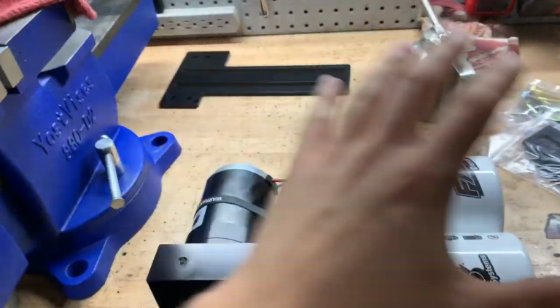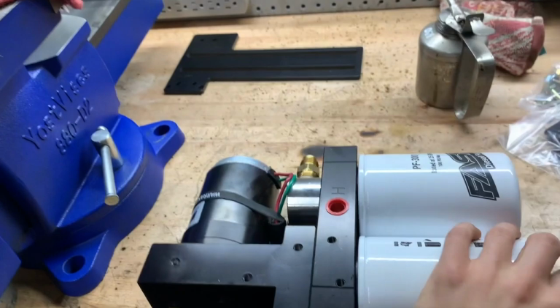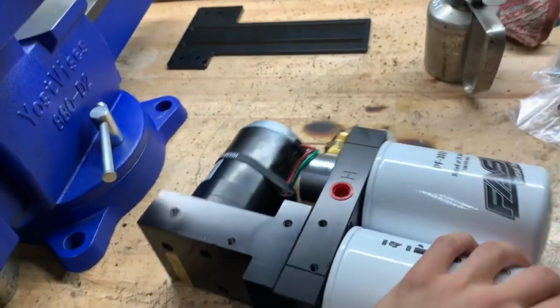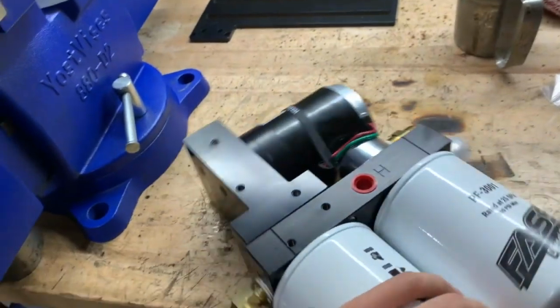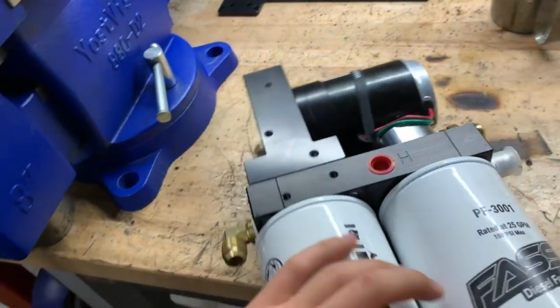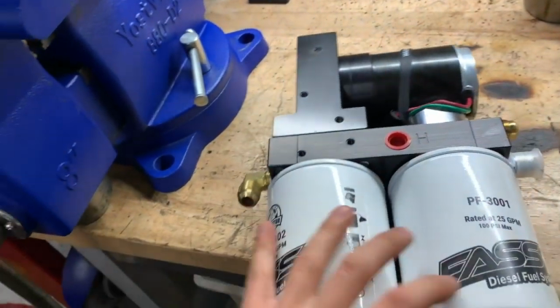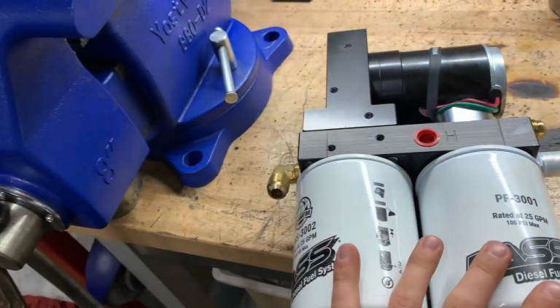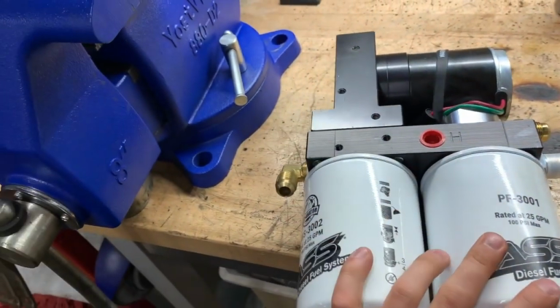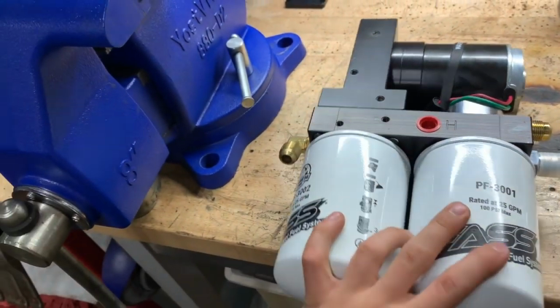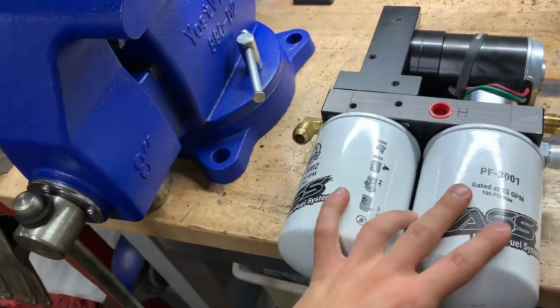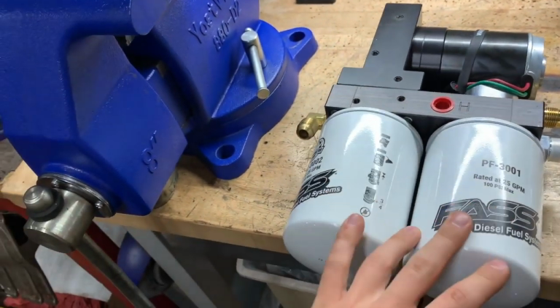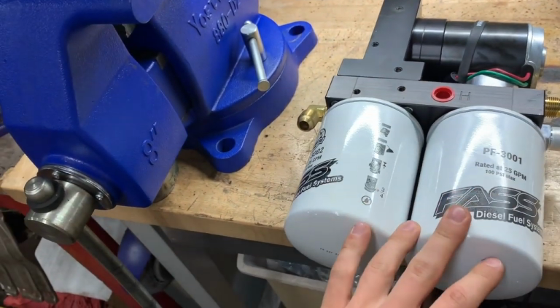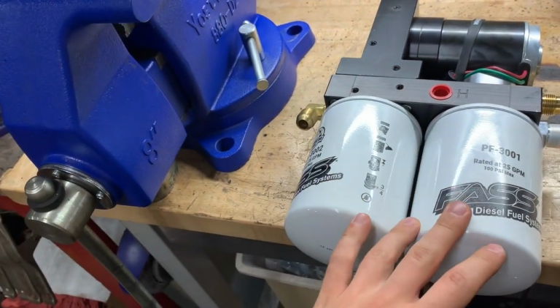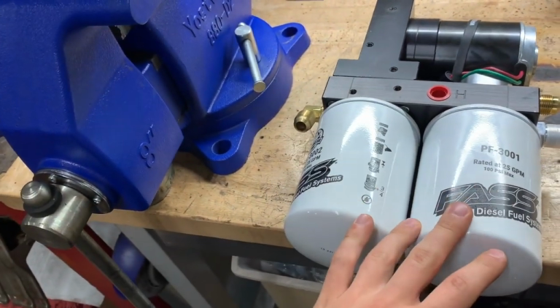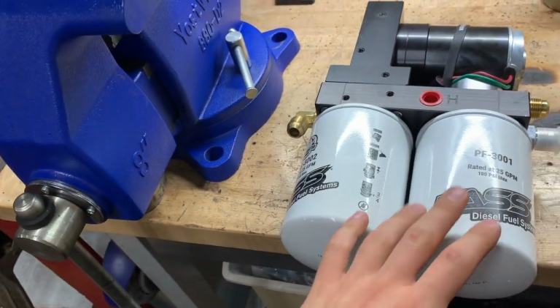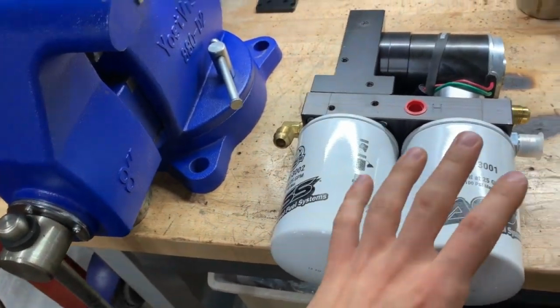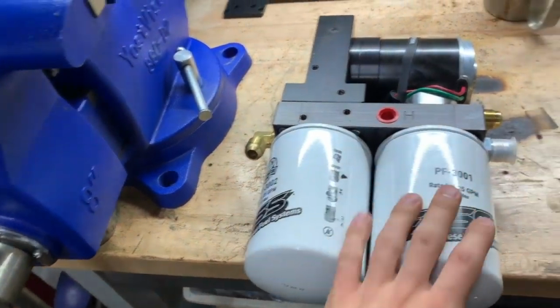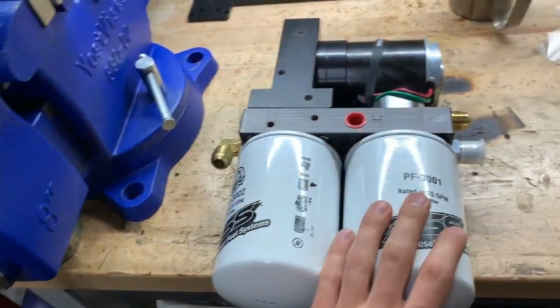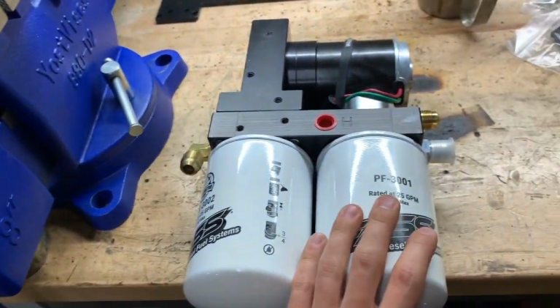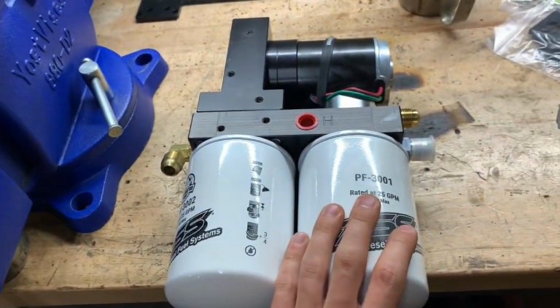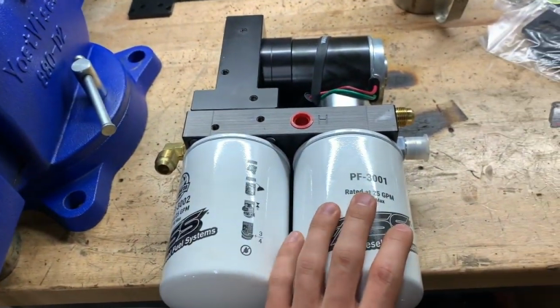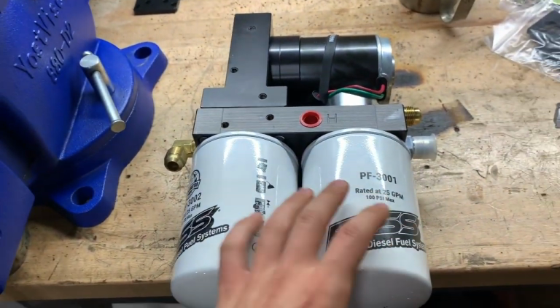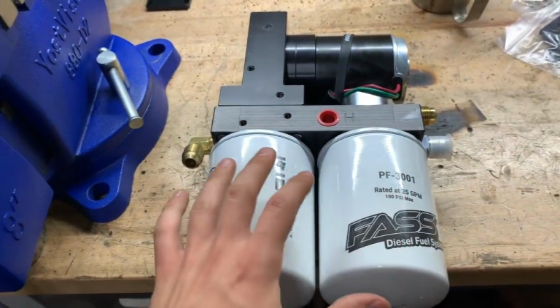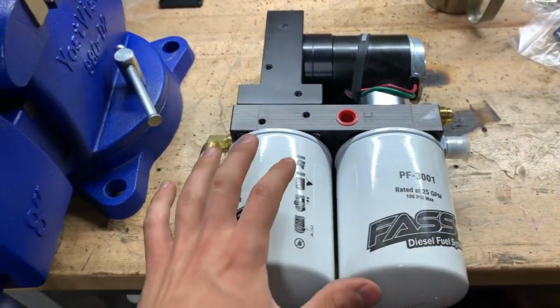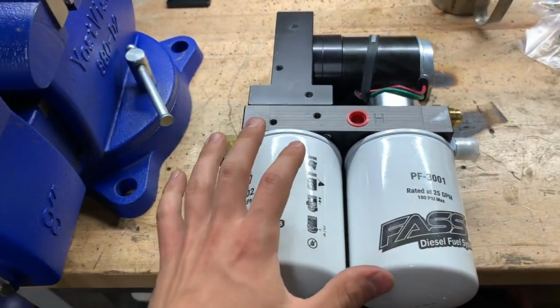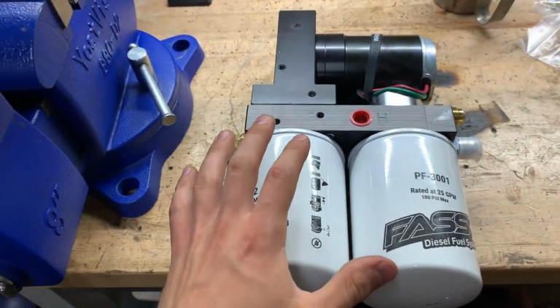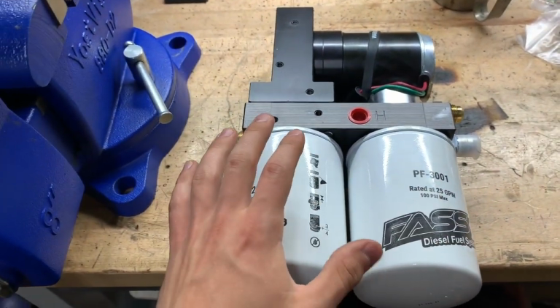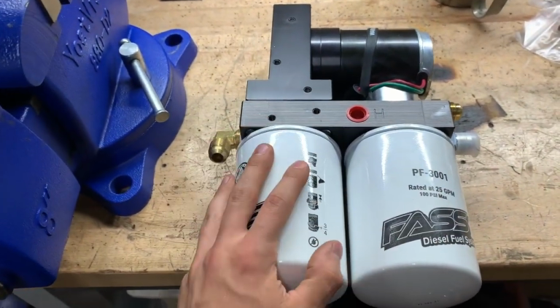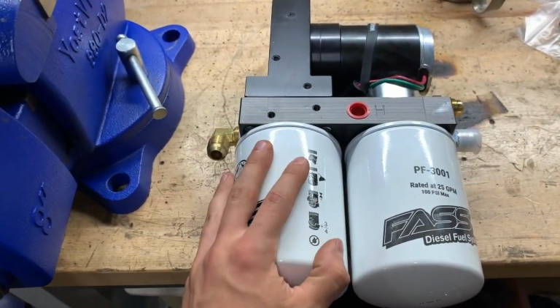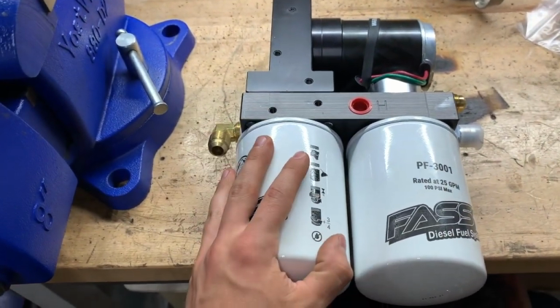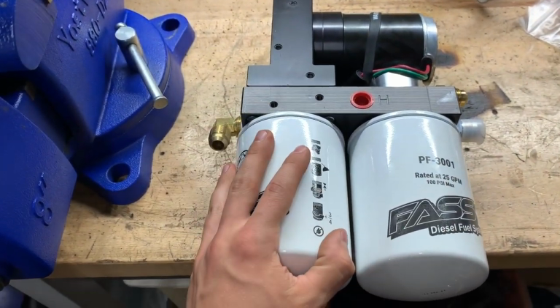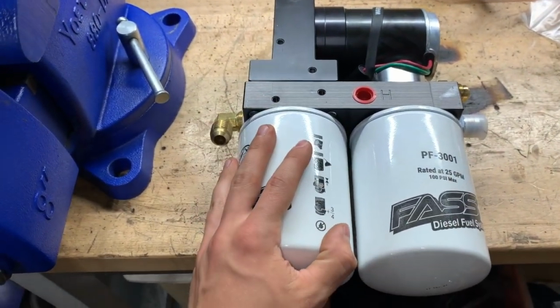This thing has two filters: one is a particulate filter and the other one is a water separator filter.